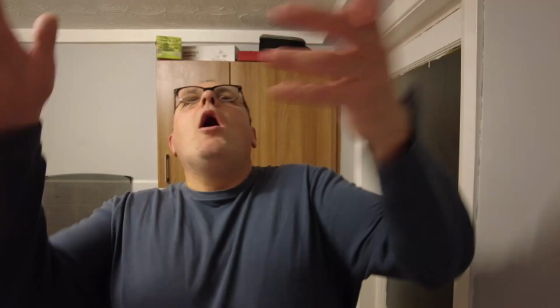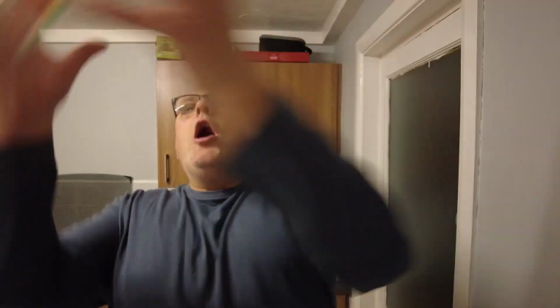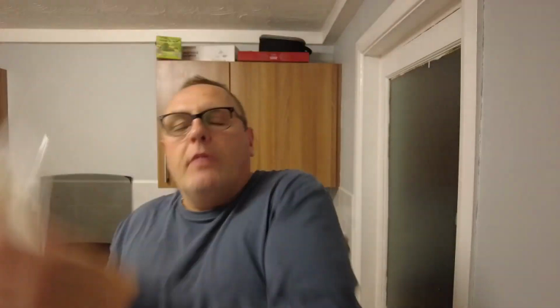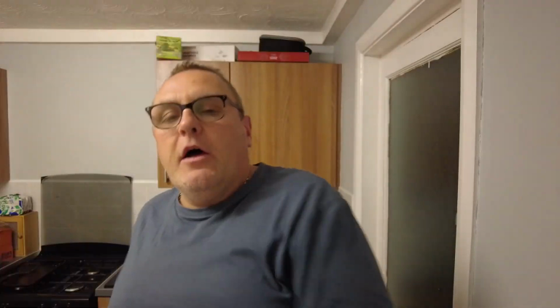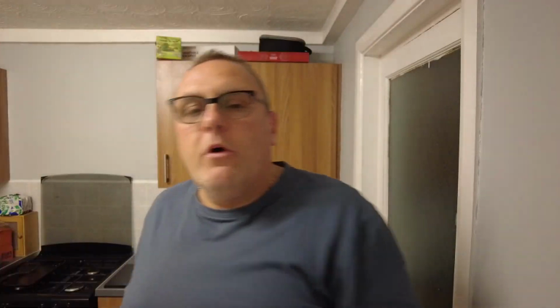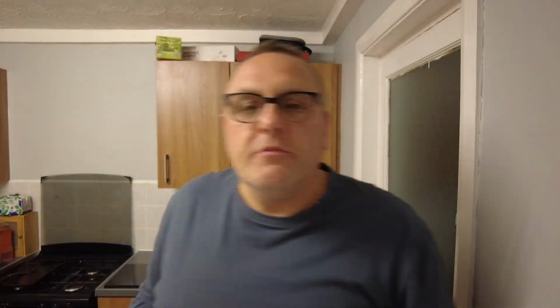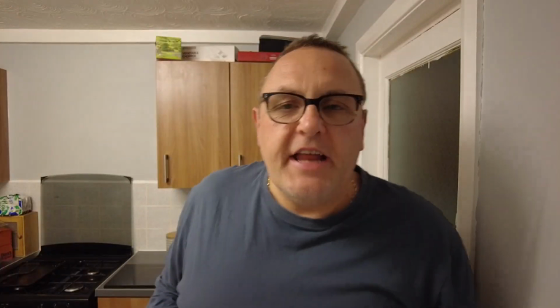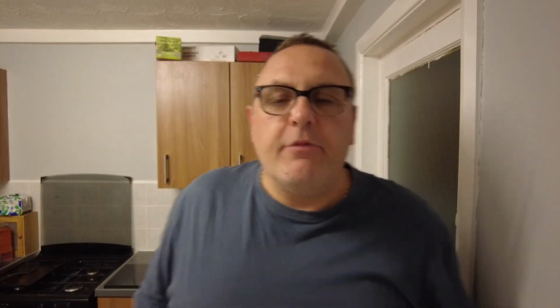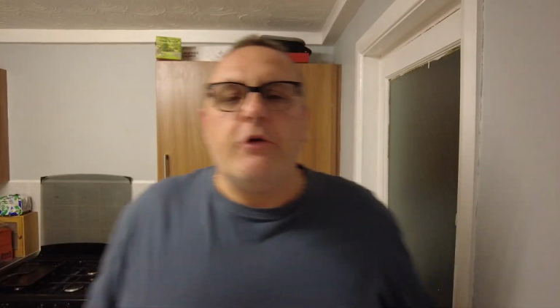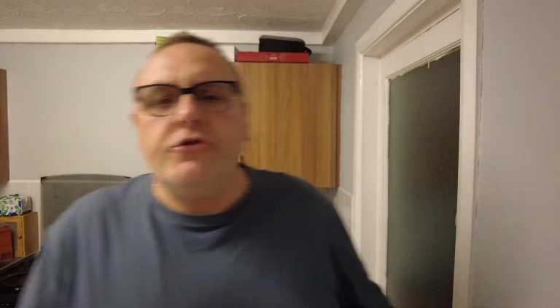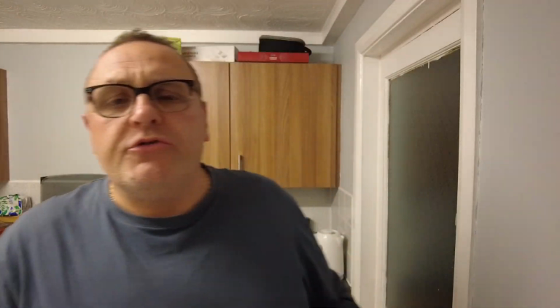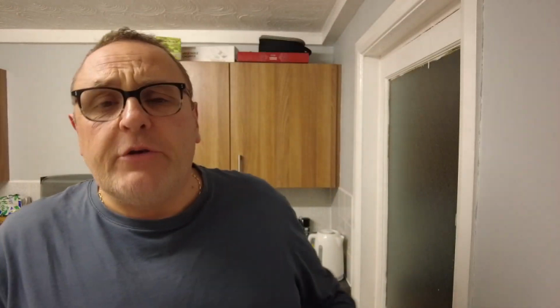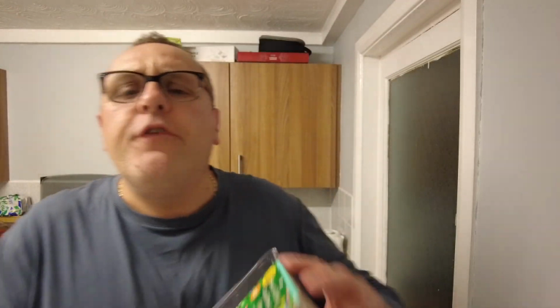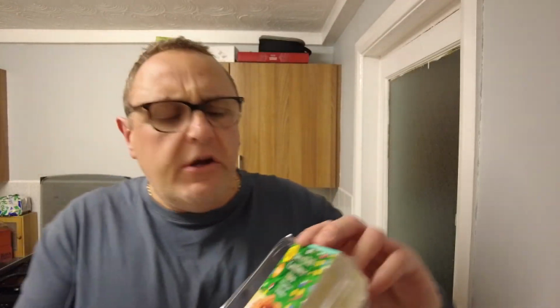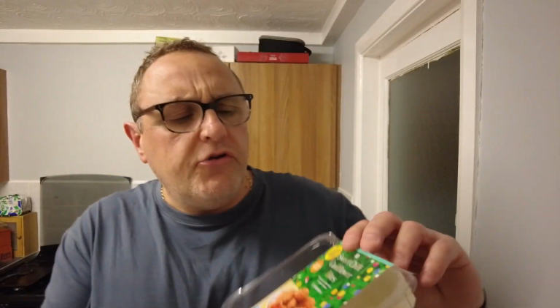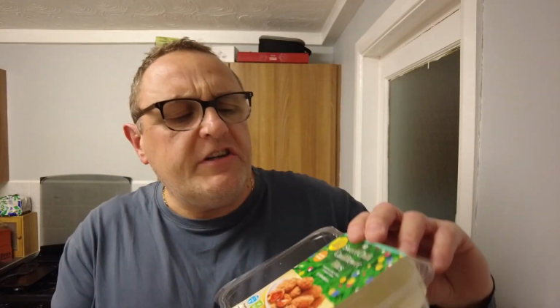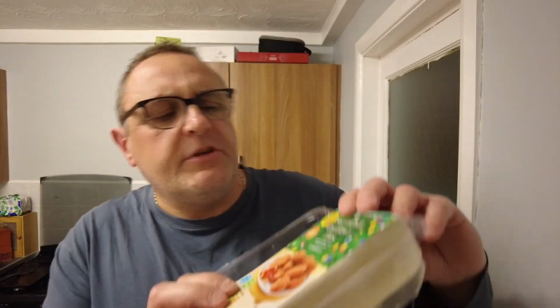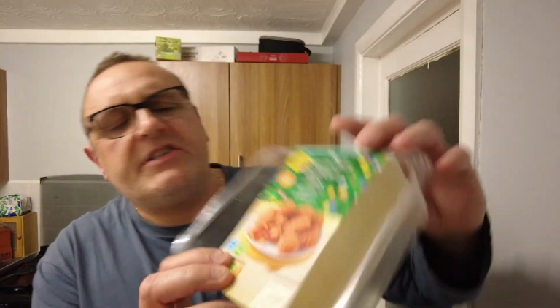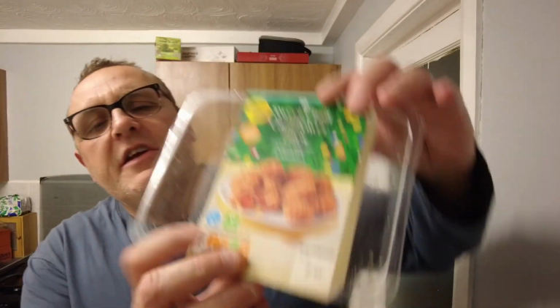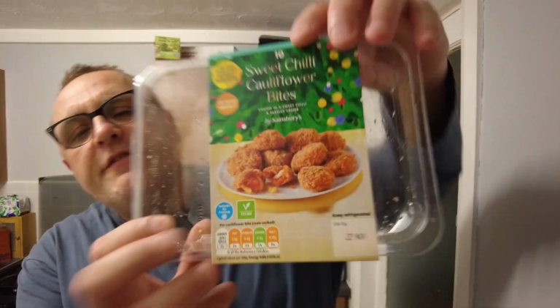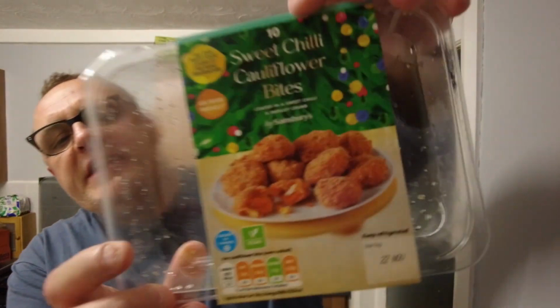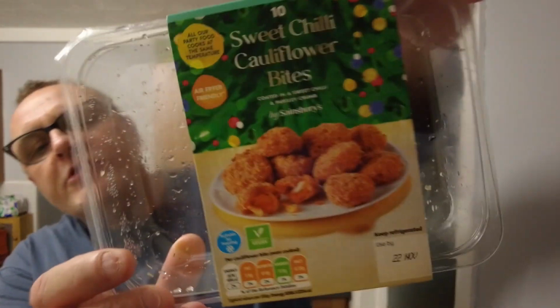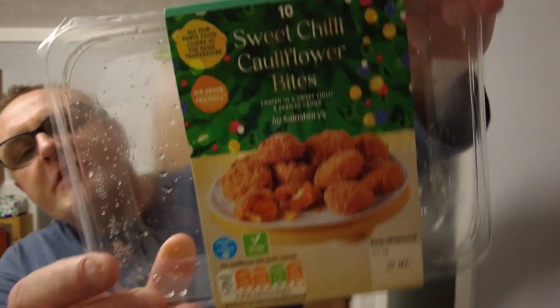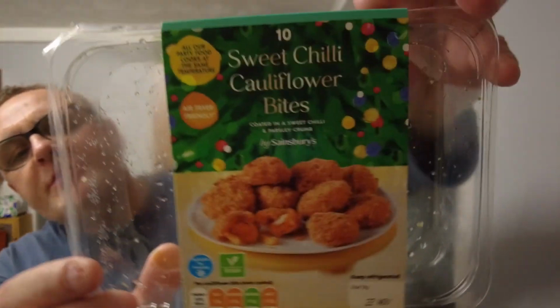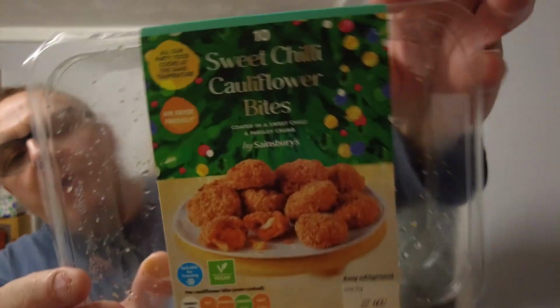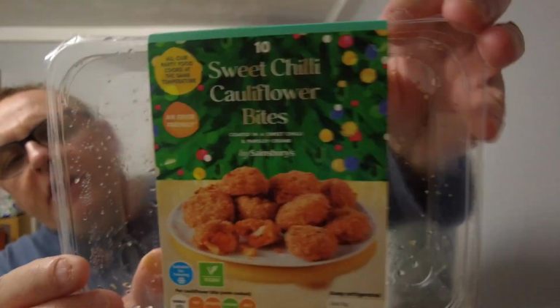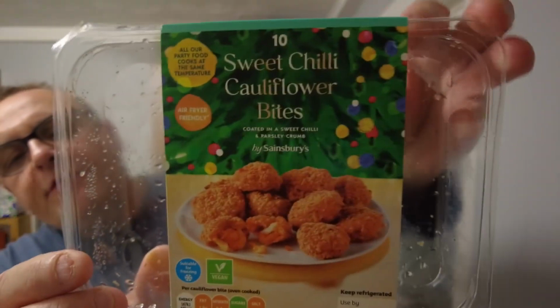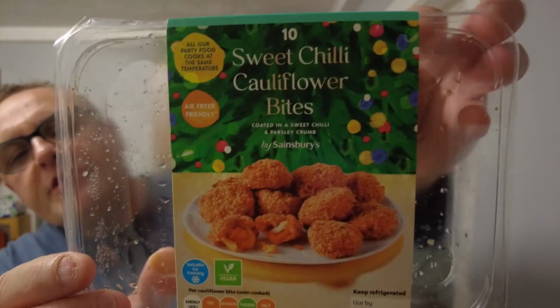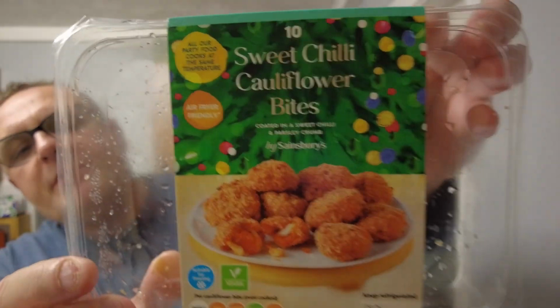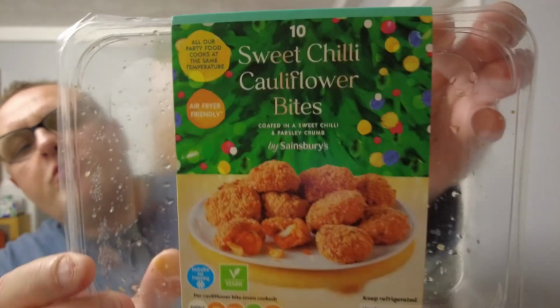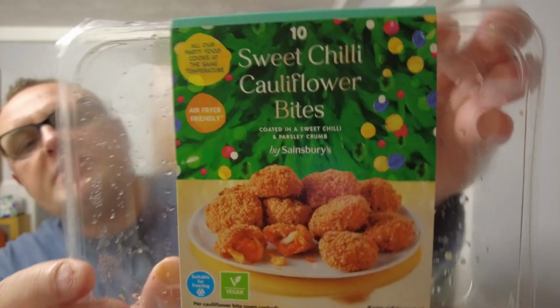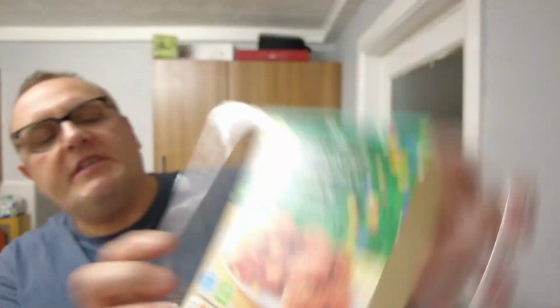Hello and welcome to the Adam and Vale YouTube channel. Vegan Christmas party food to be more precise.